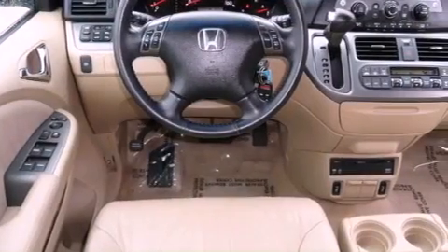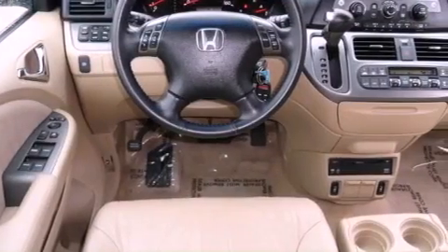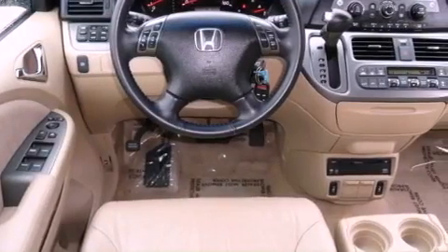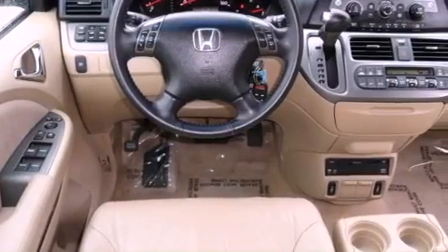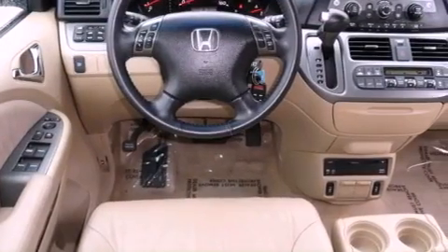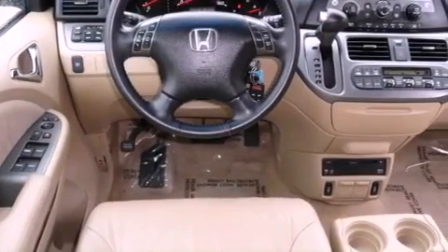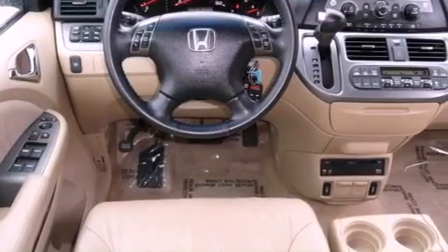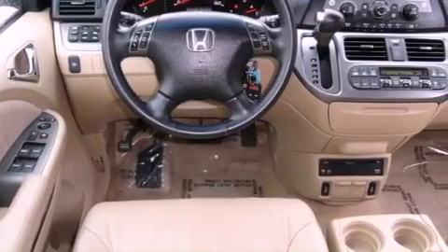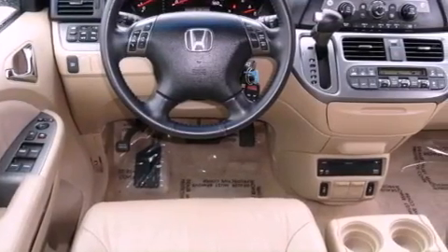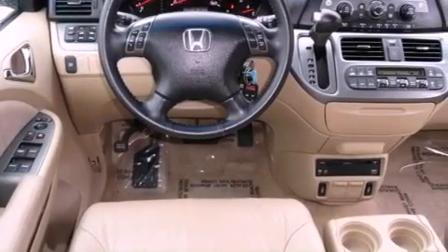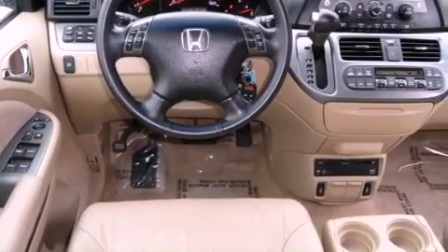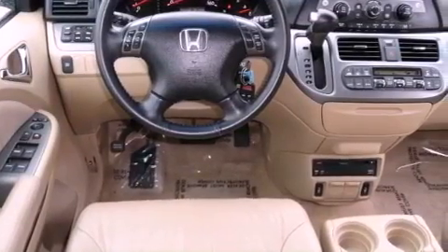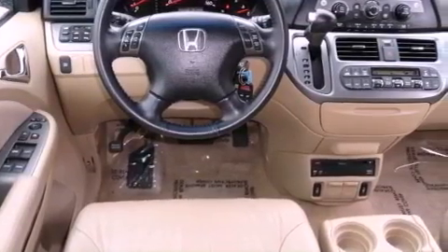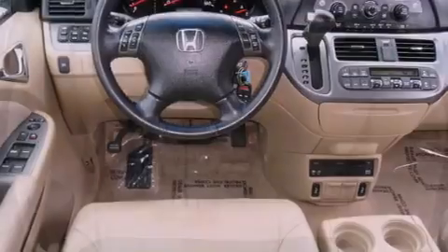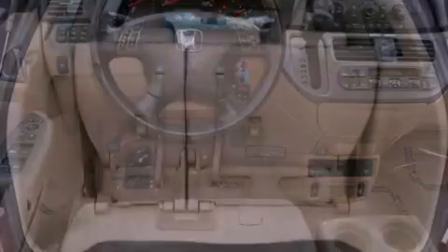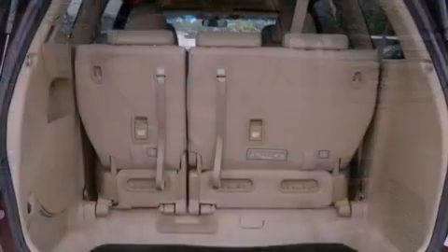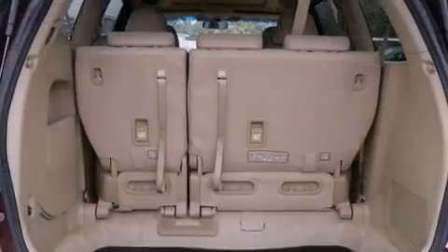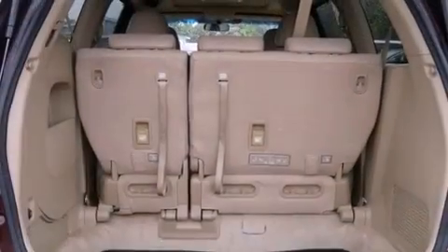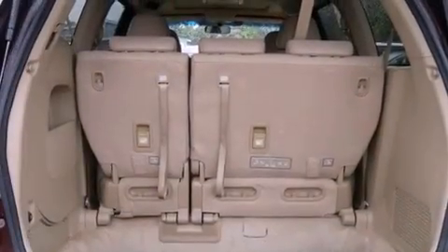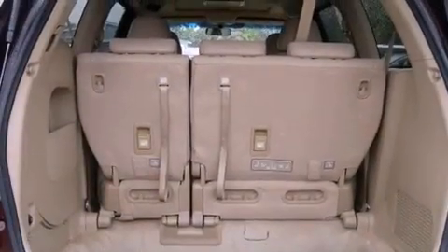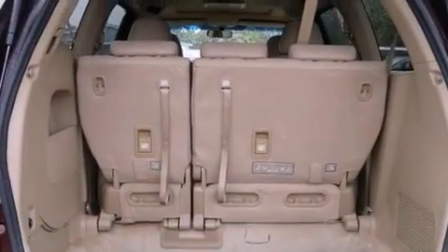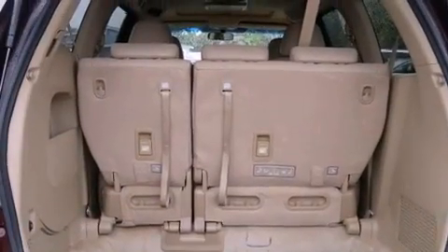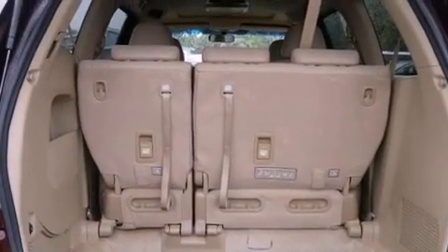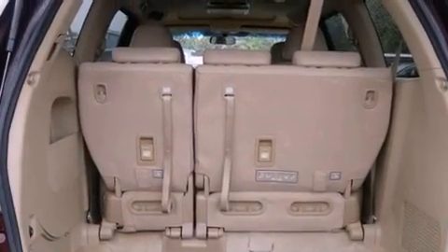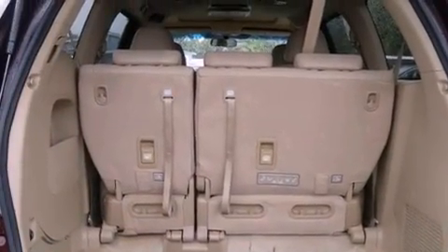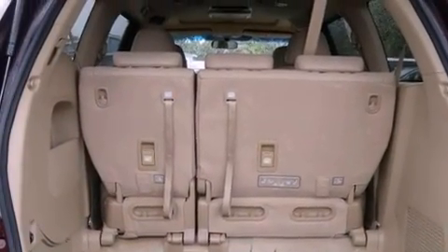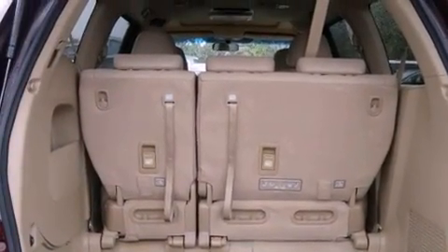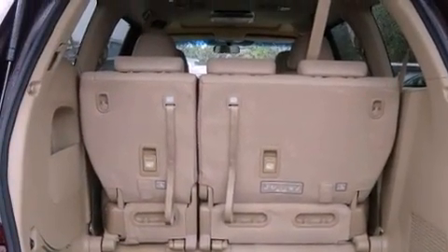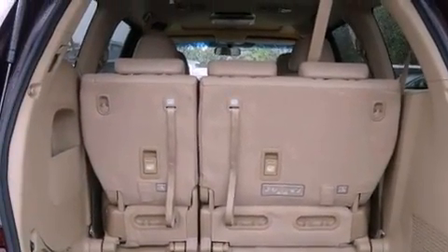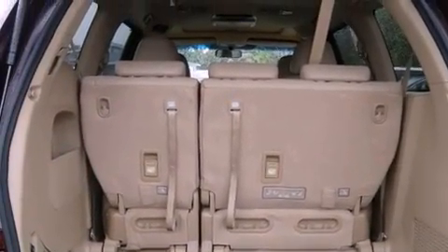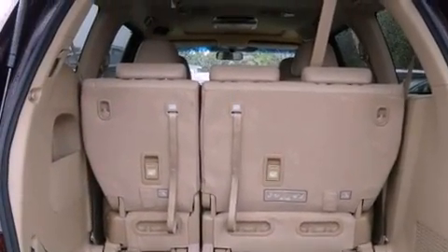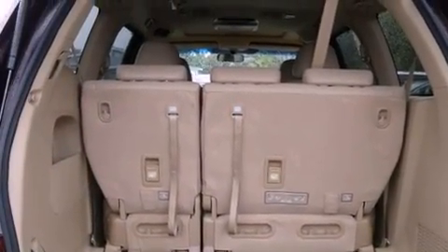Additional features include a security system, stability control, an anti-lock braking system, front multi-stage airbags, and rear power windows.